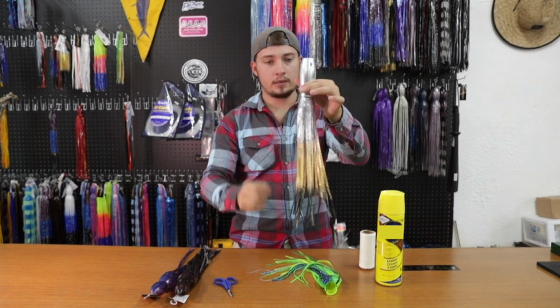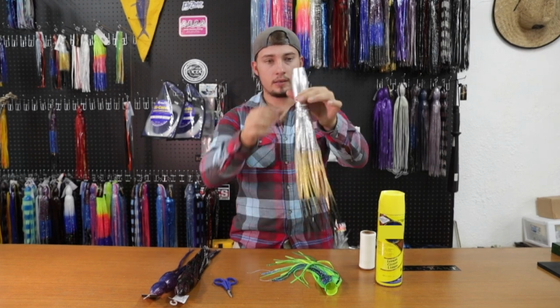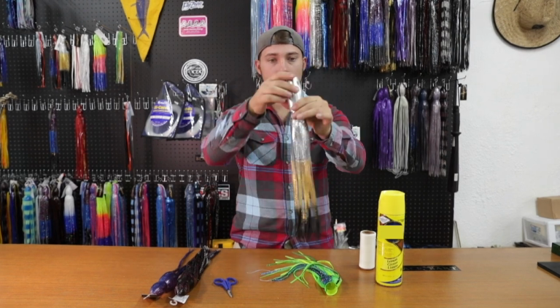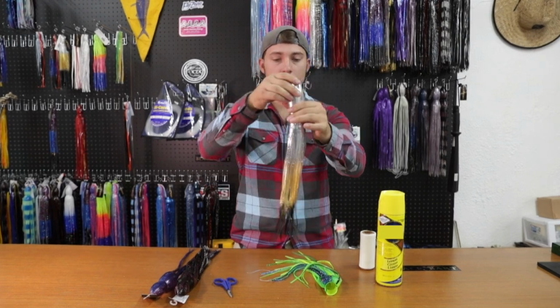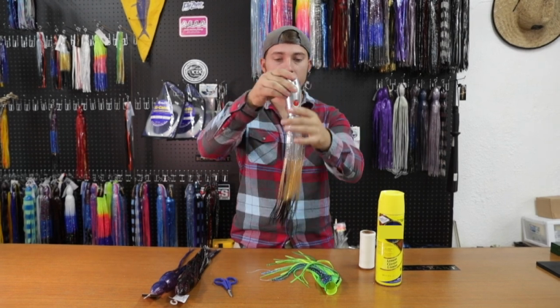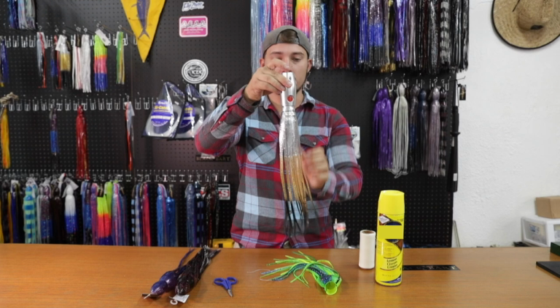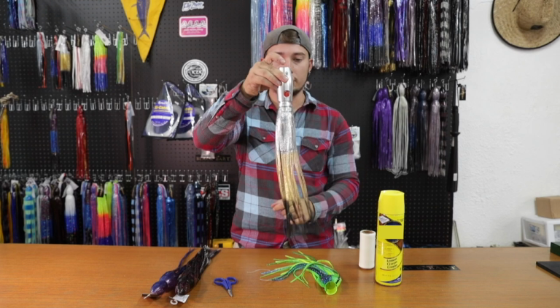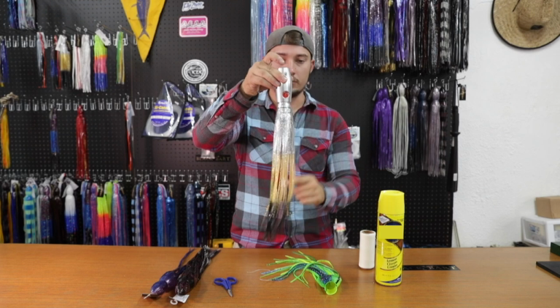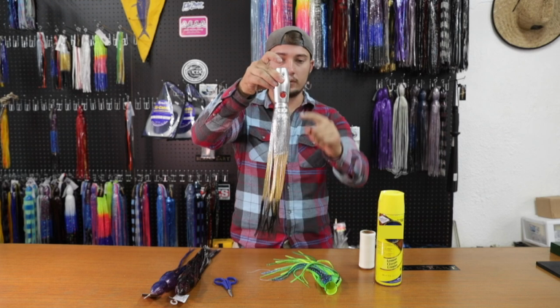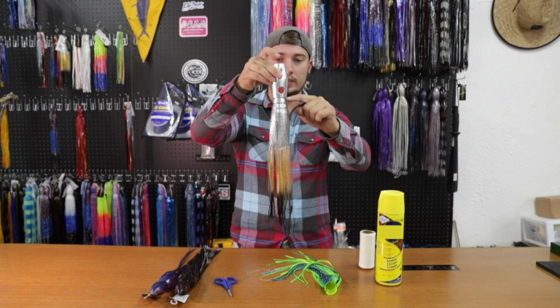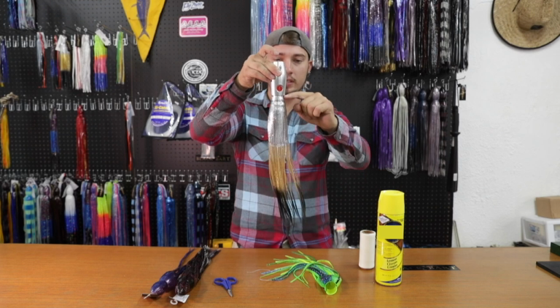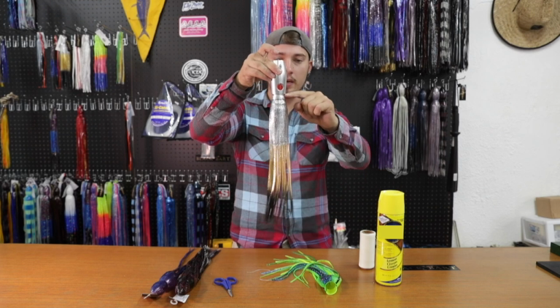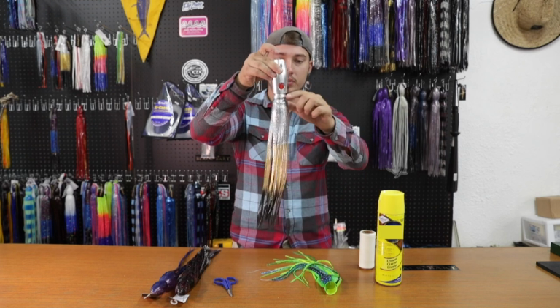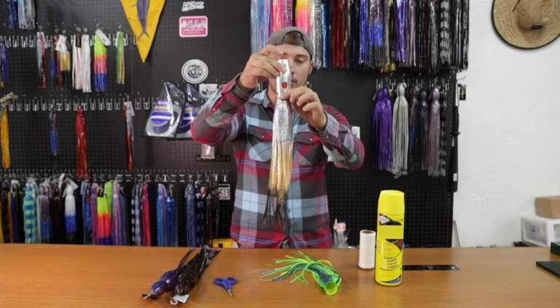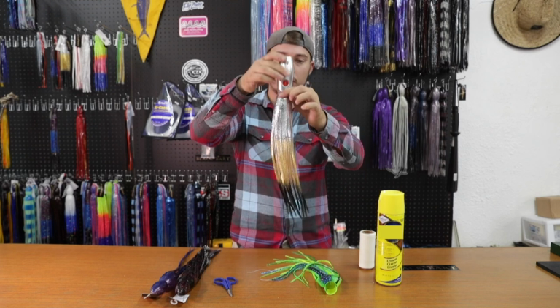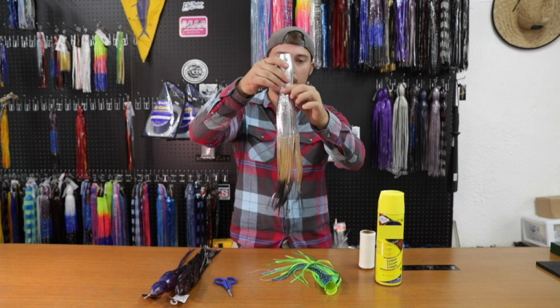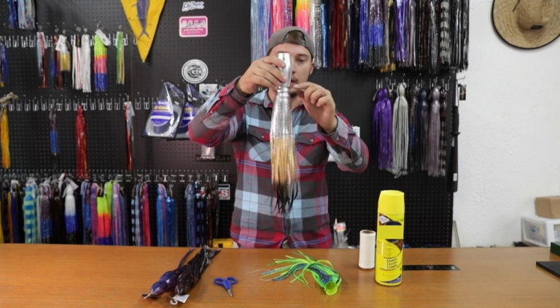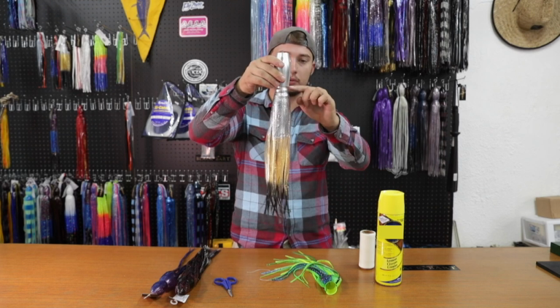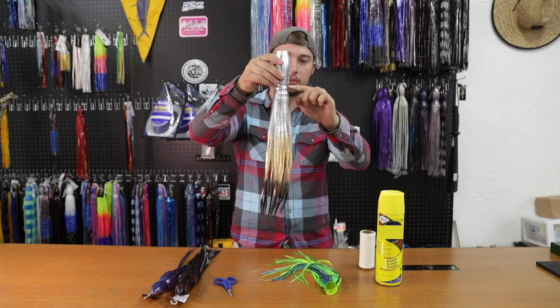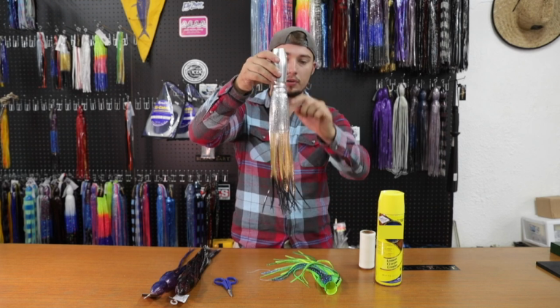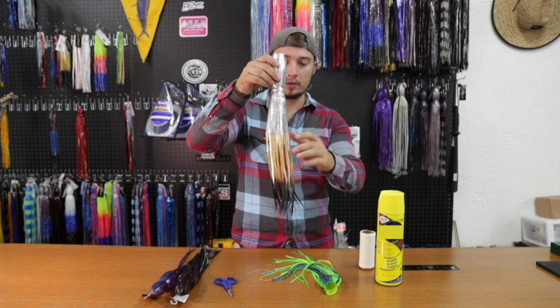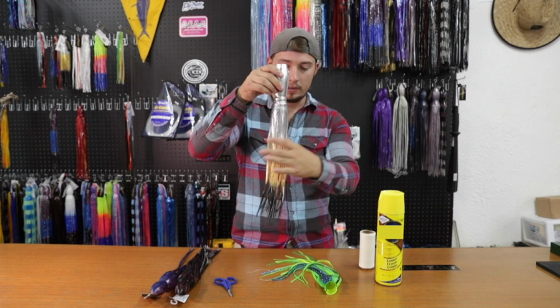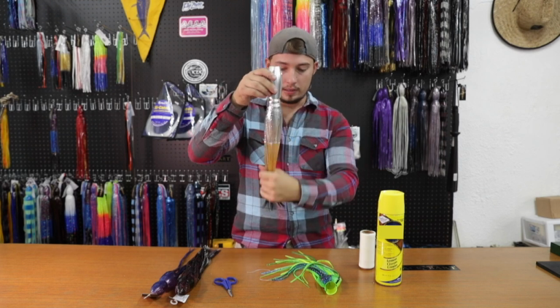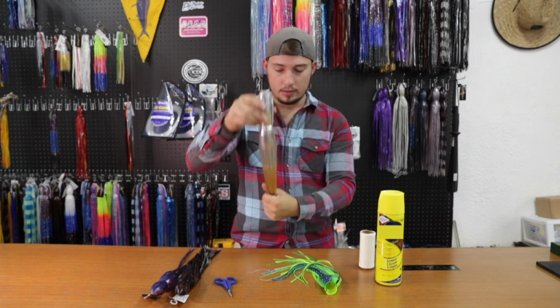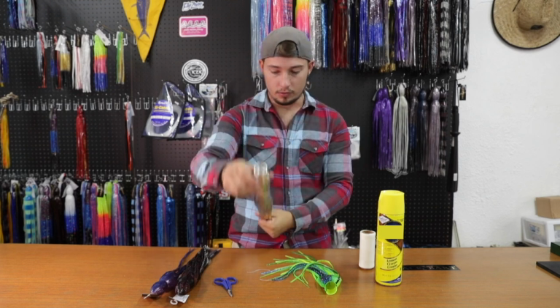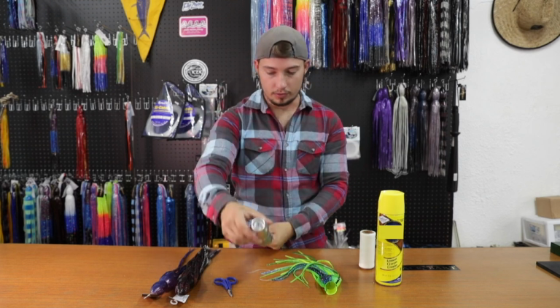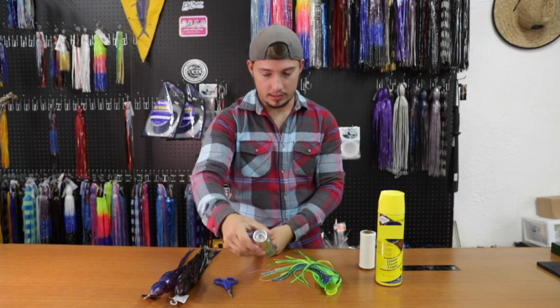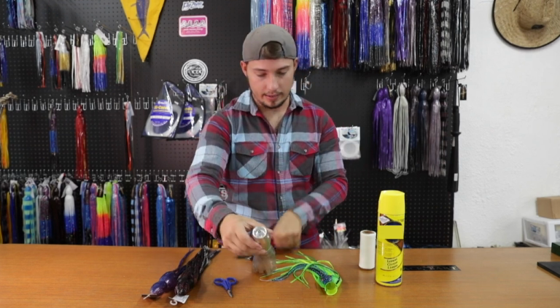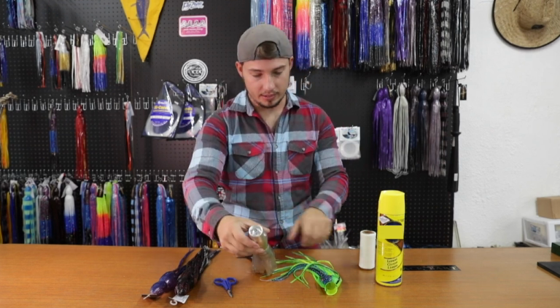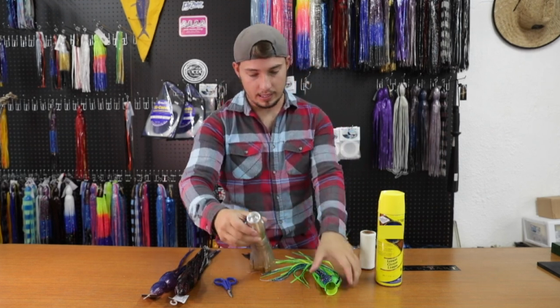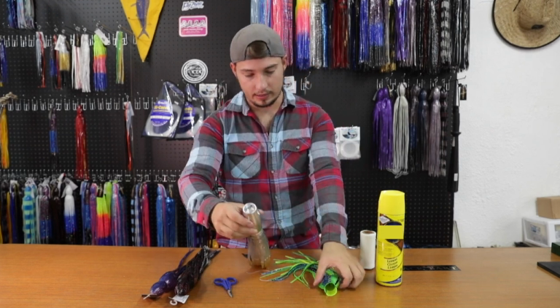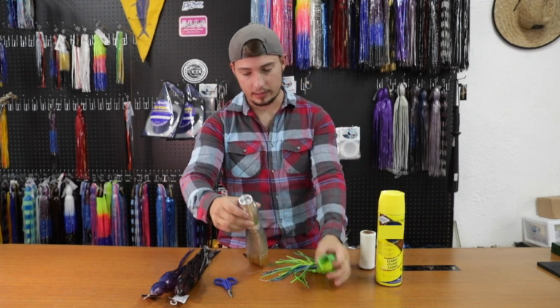Flip your skirt back down just like so — you'll see that first skirt is on there. Inside skirt is done. Now we'll move on to the top skirt, the outer skirt — we'll do the same exact thing.